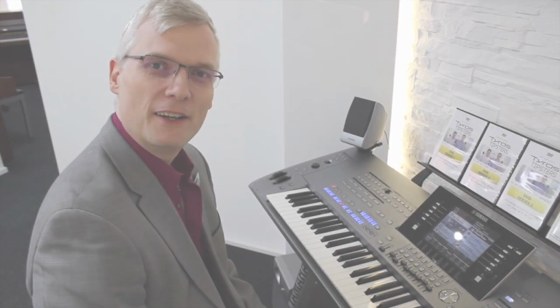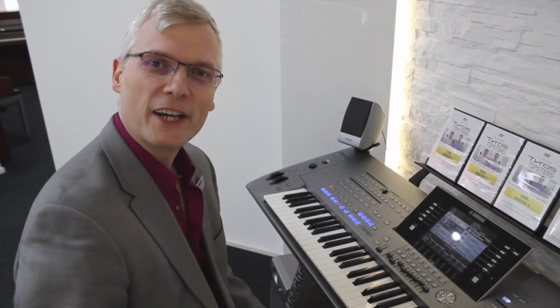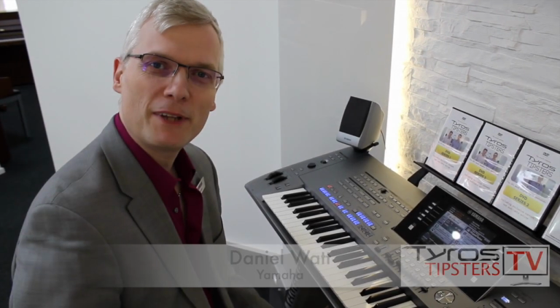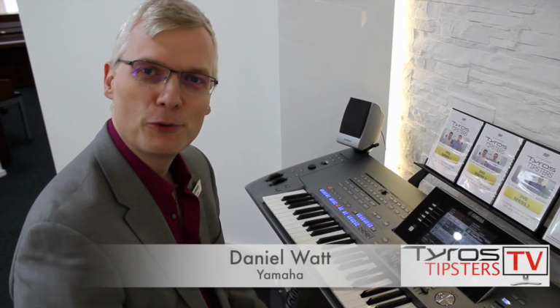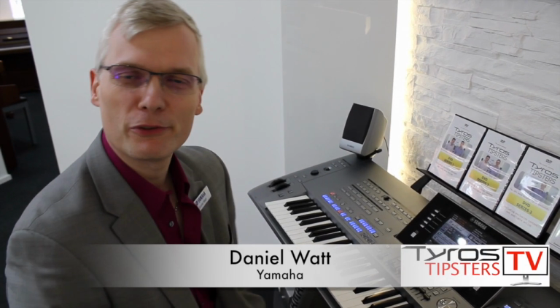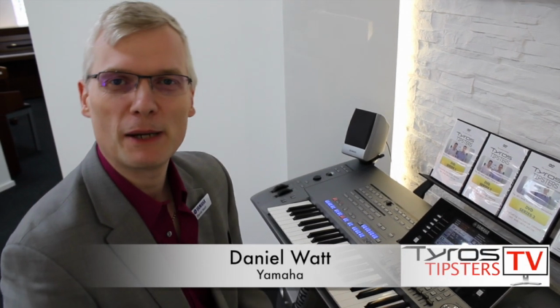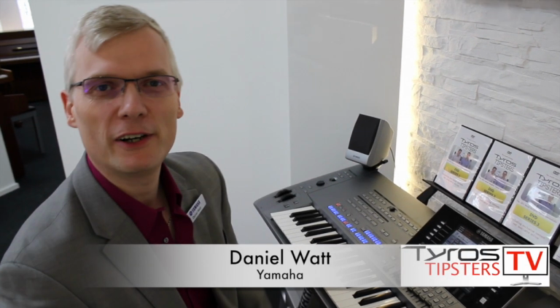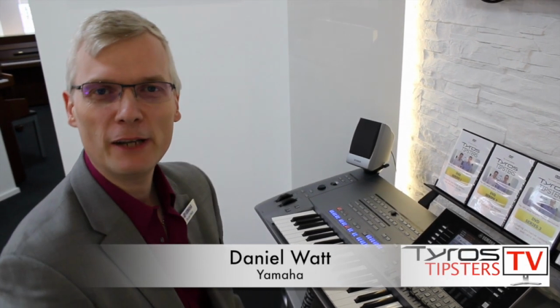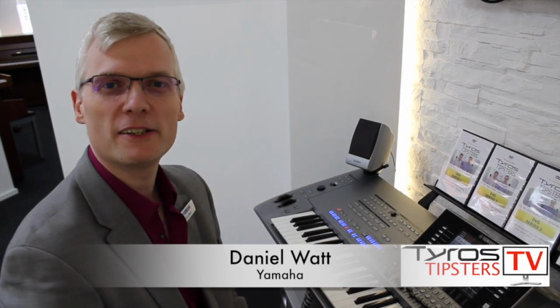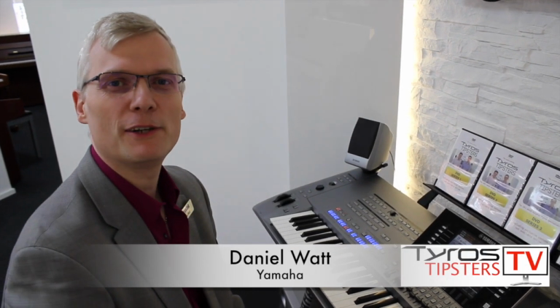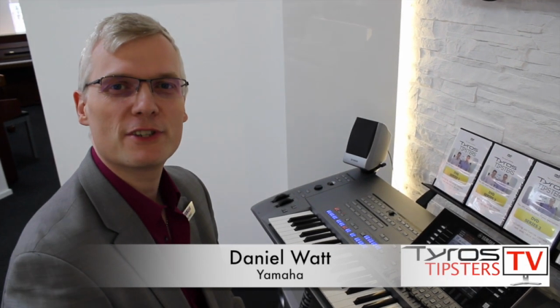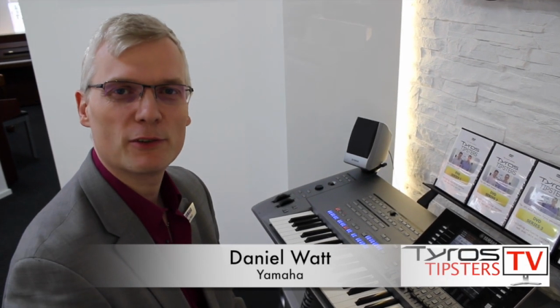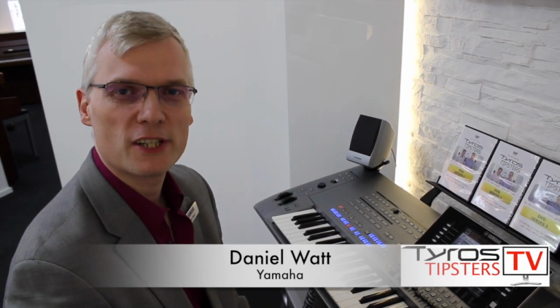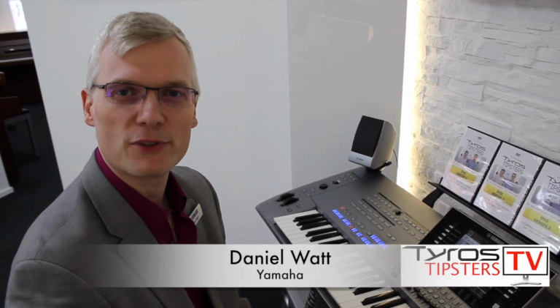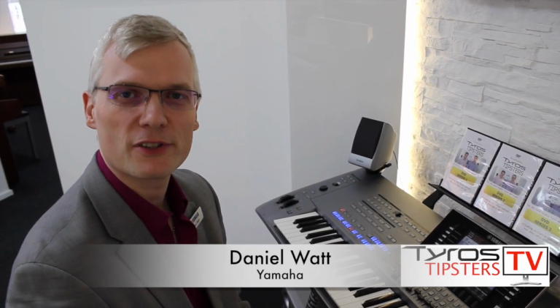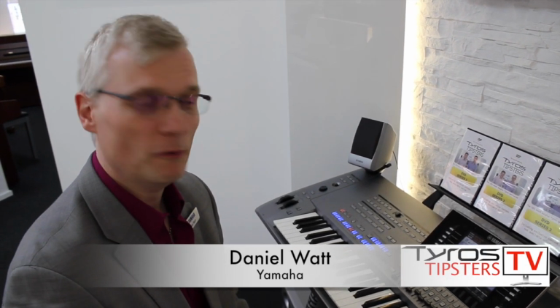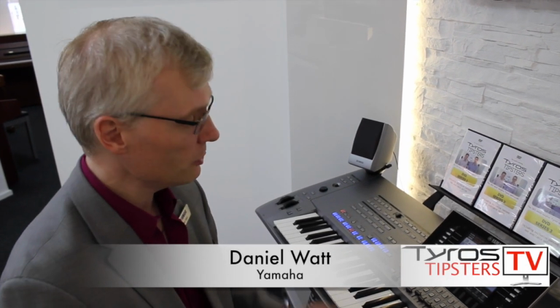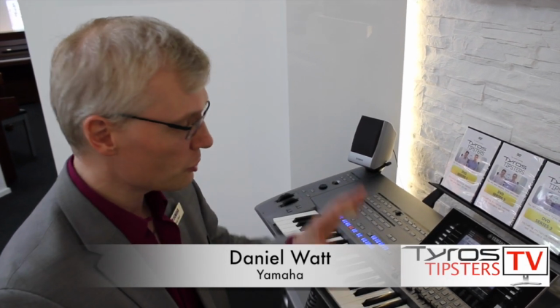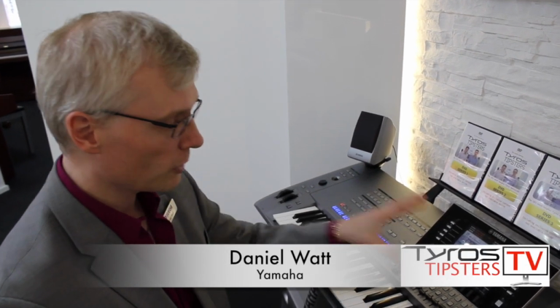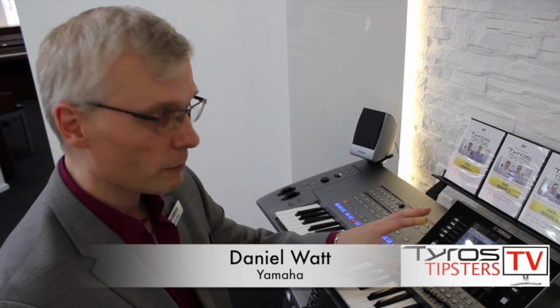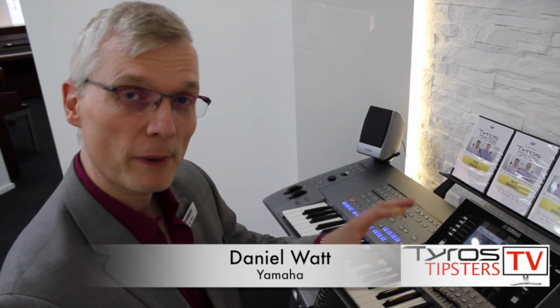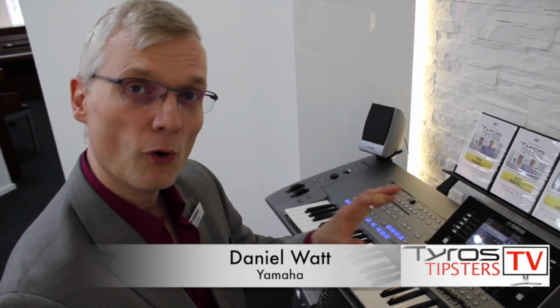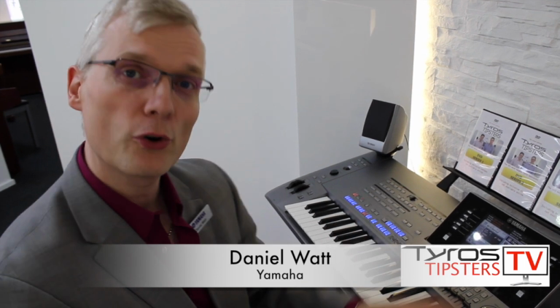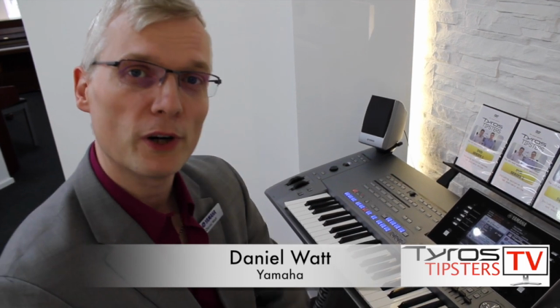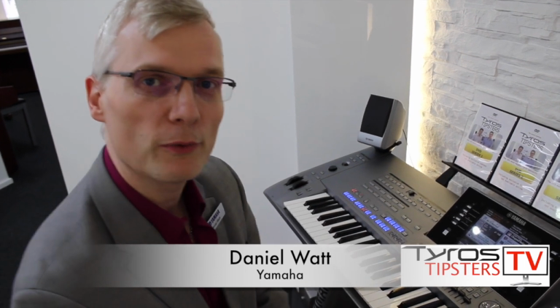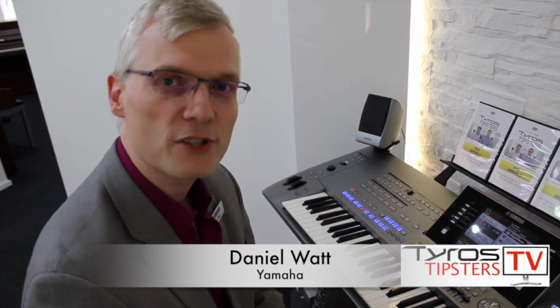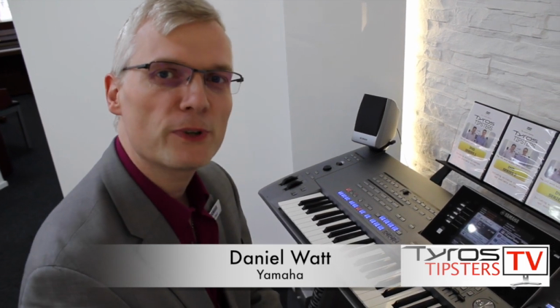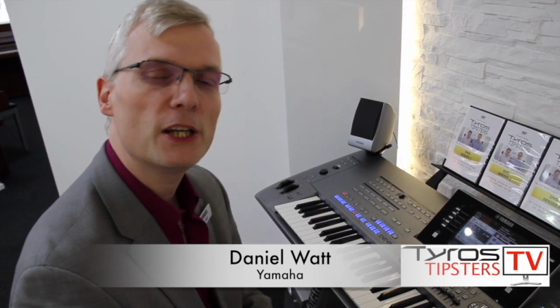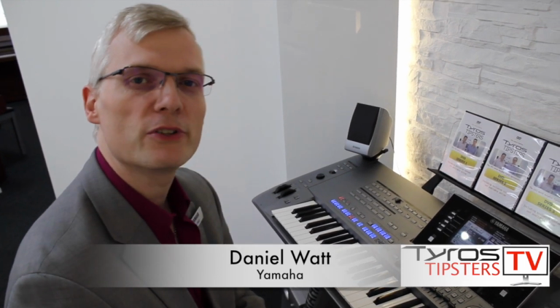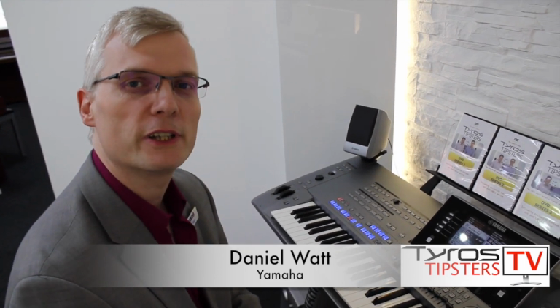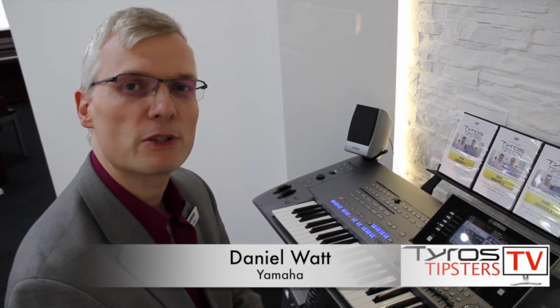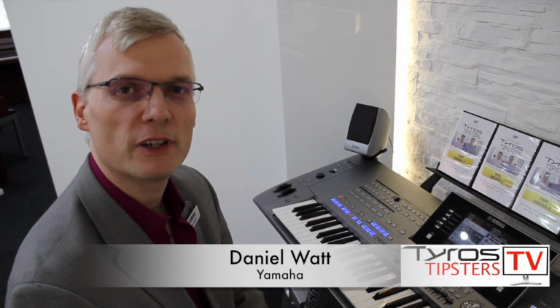Hi, I'm Daniel Watt from Yamaha, and I'm here today with the Tyros Tipsters, and we're going to talk a little bit about Organ World, which is brand new on Tyros 5.